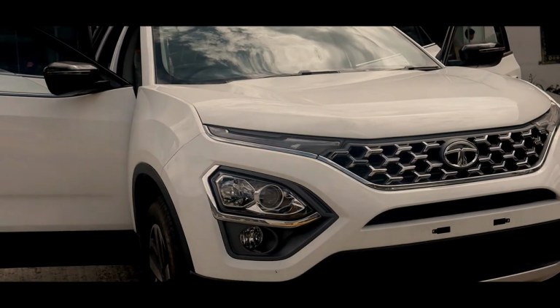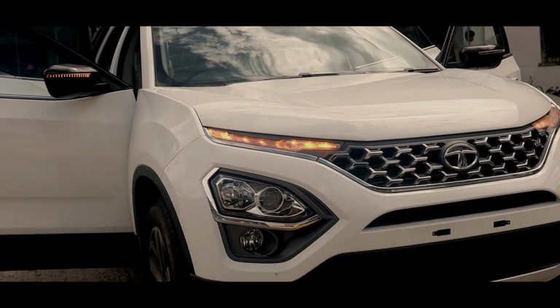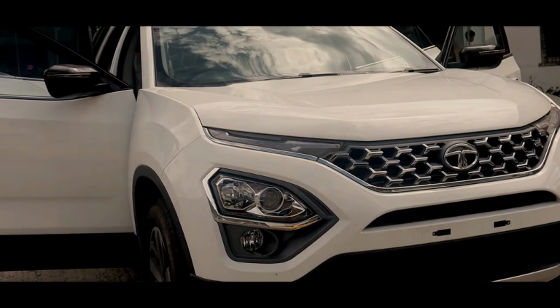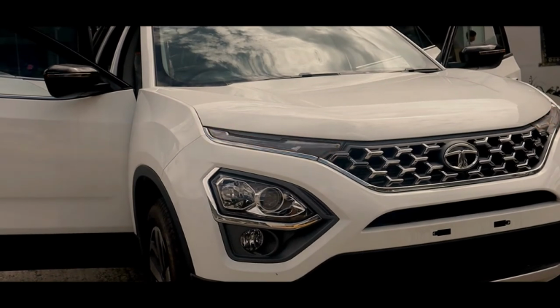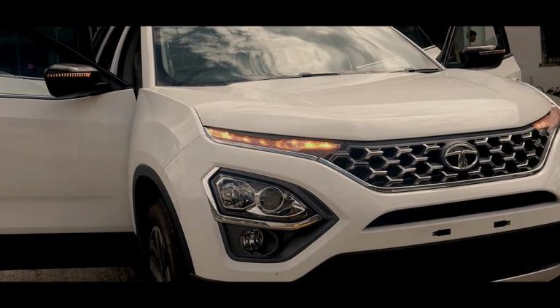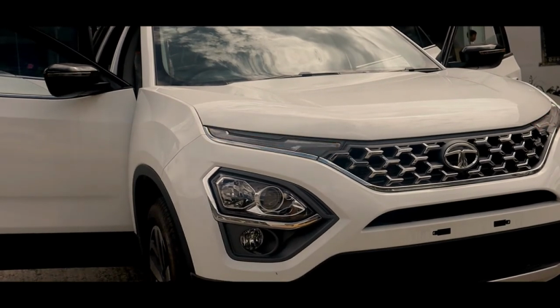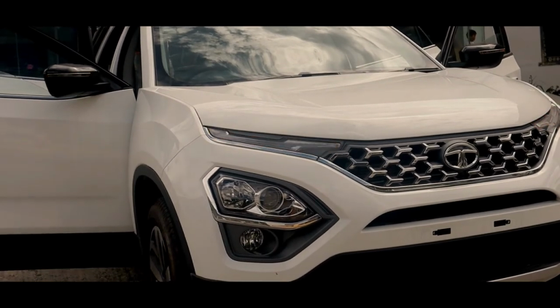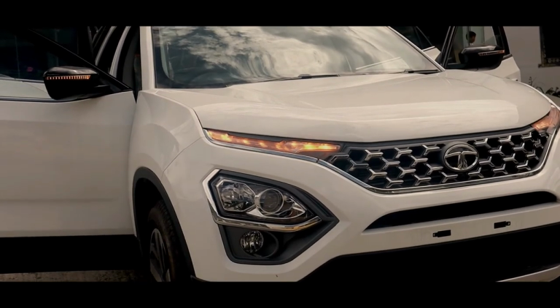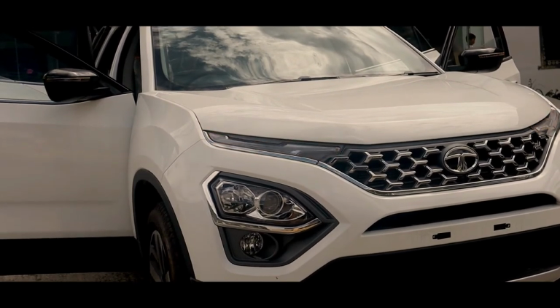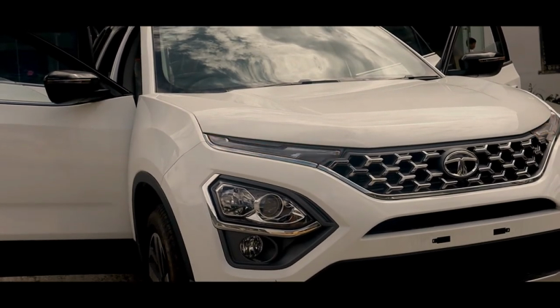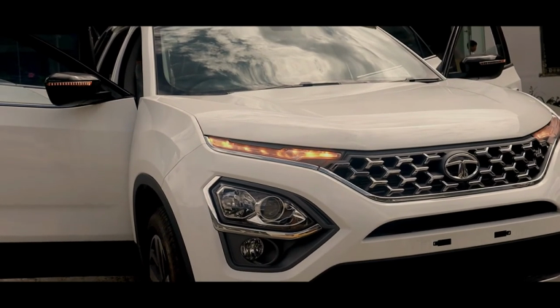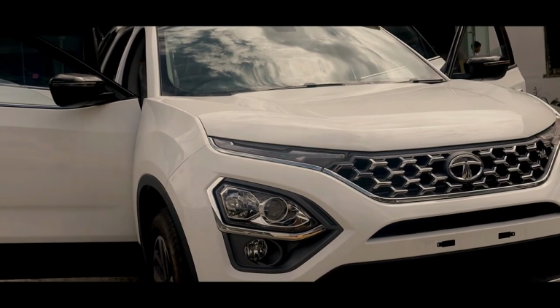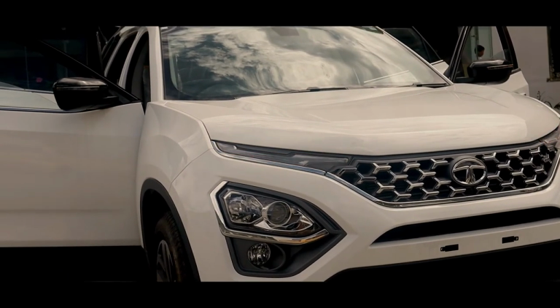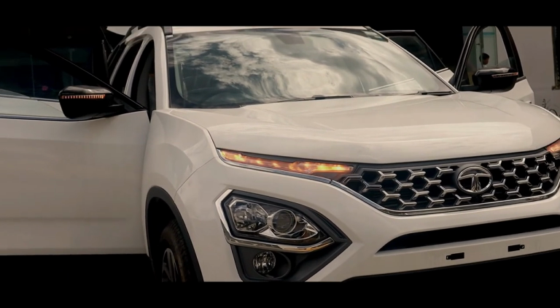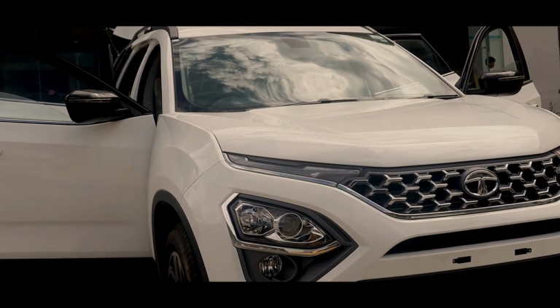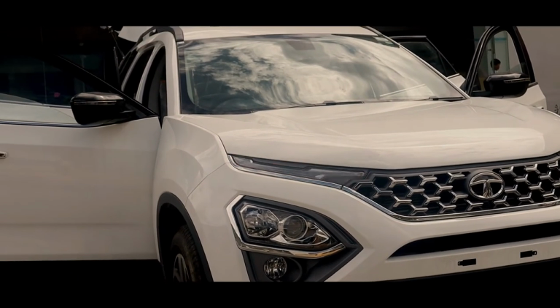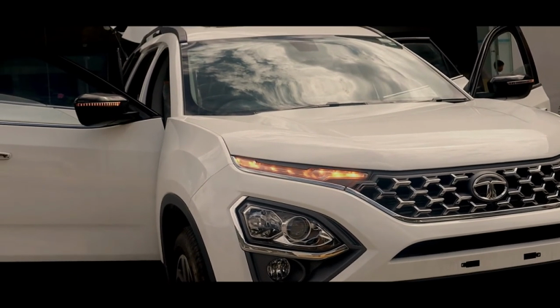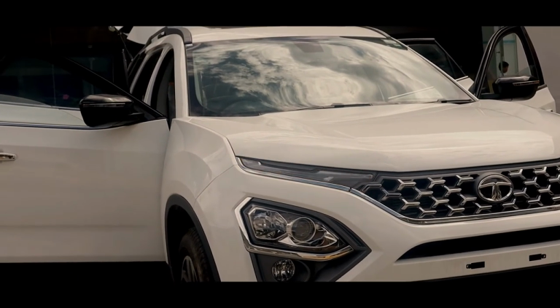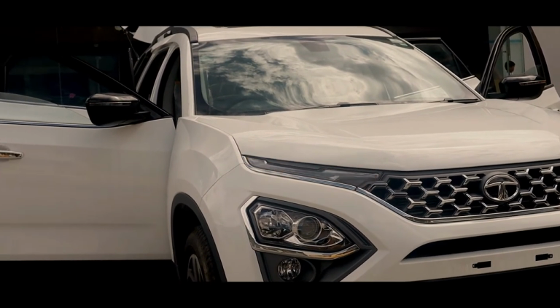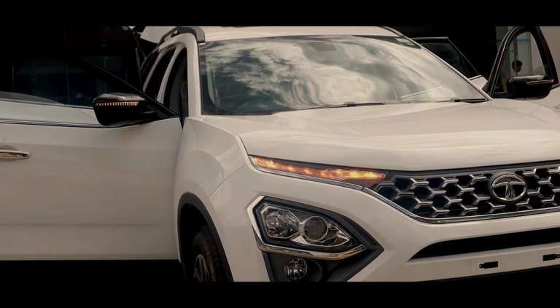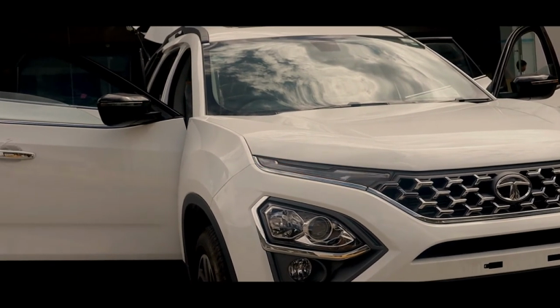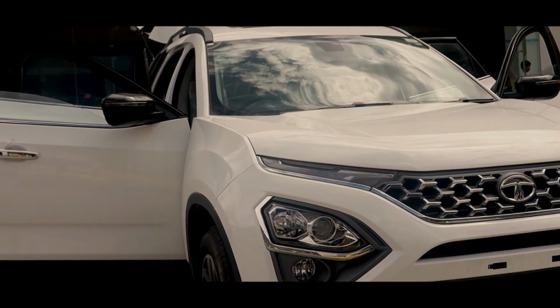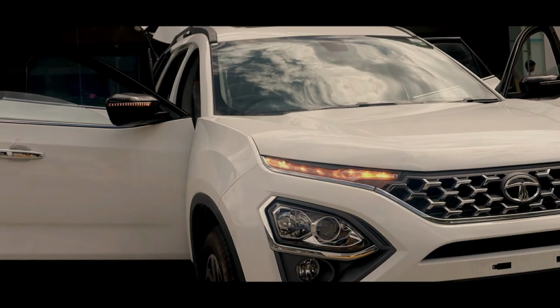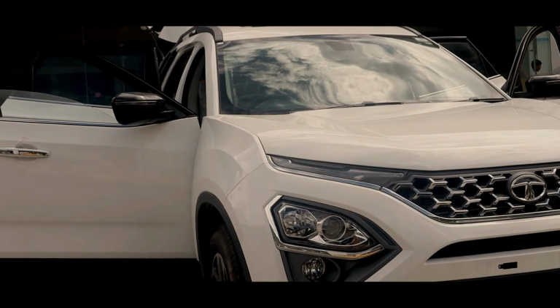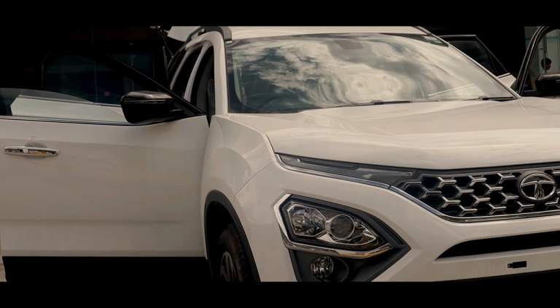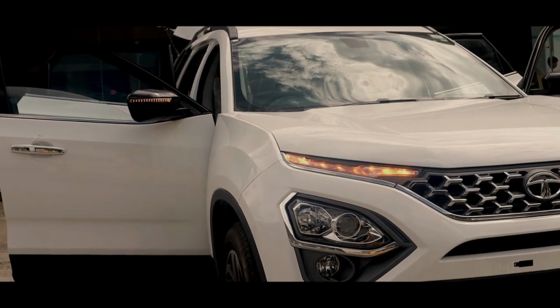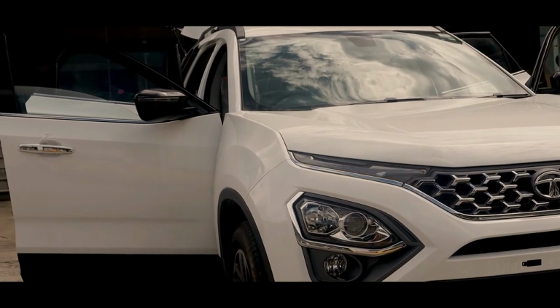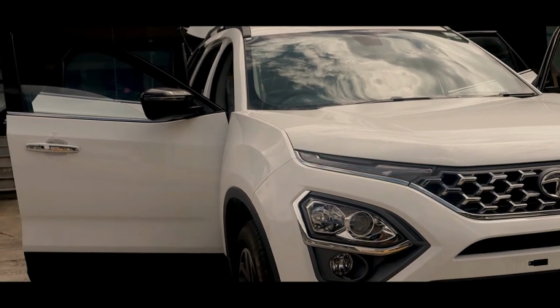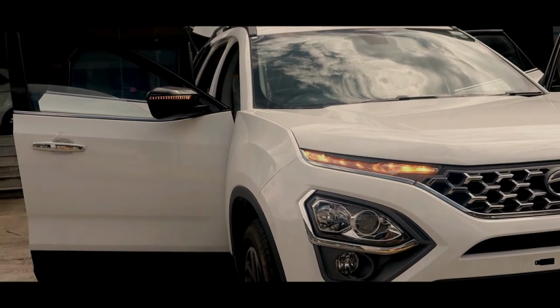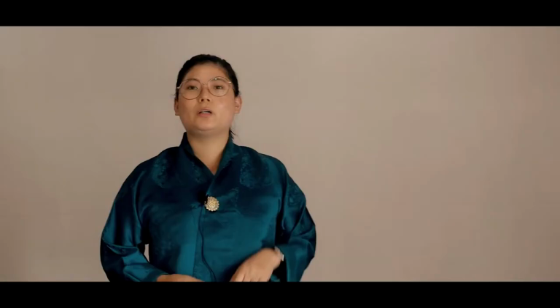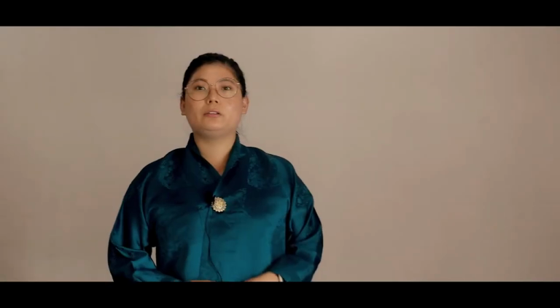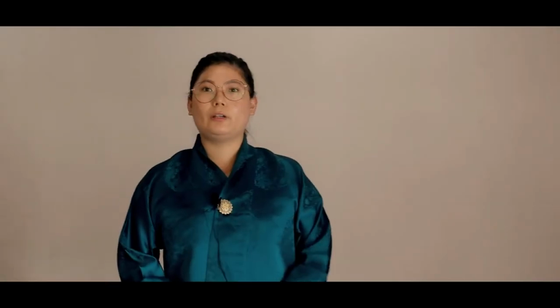The wheel size is R18 and the ground clearance is 205mm.